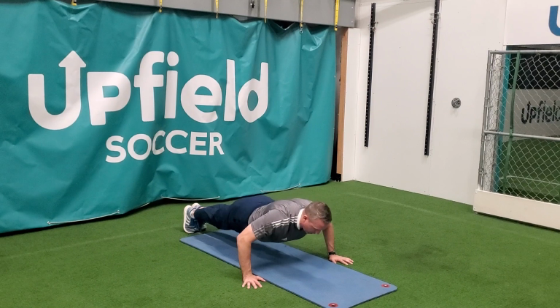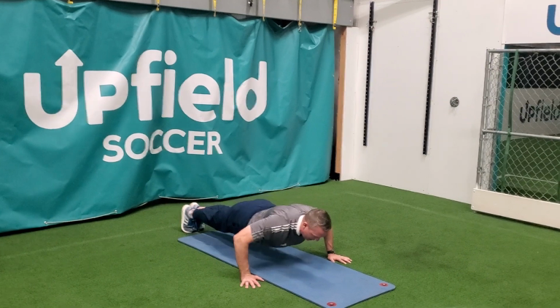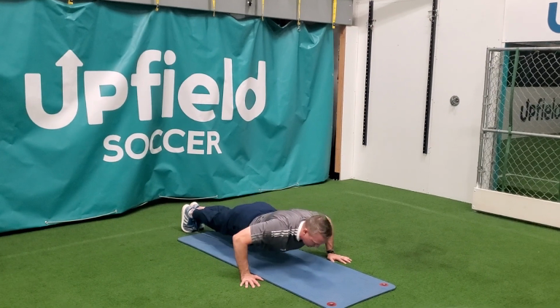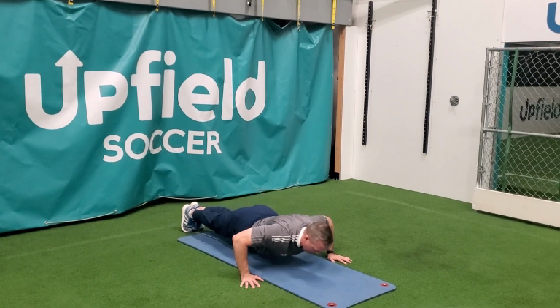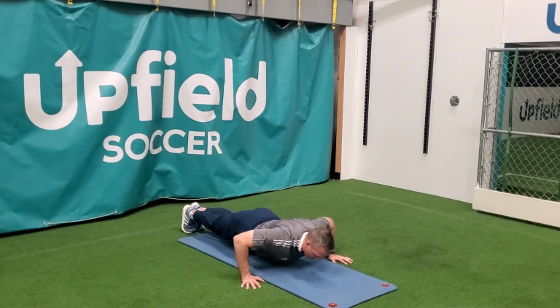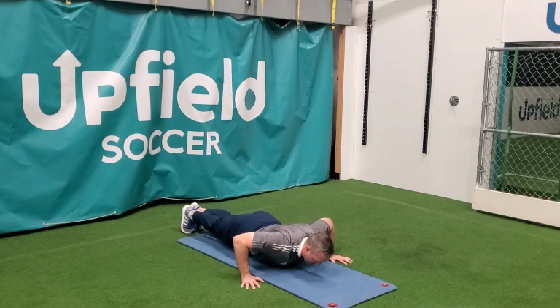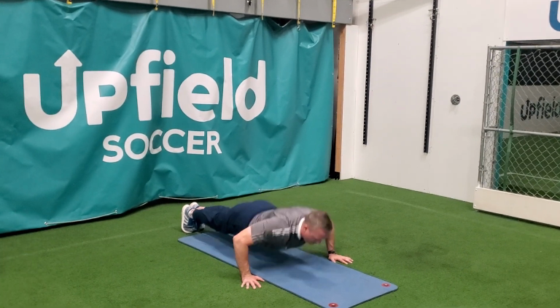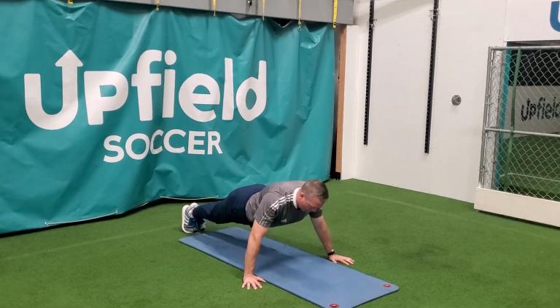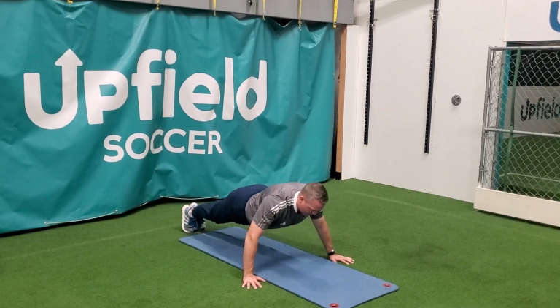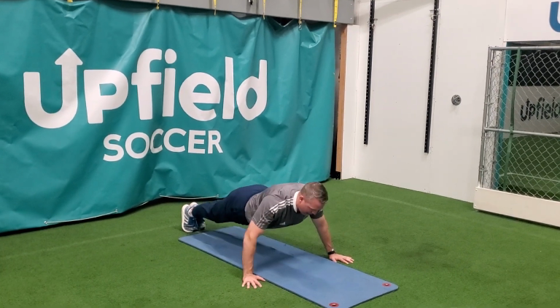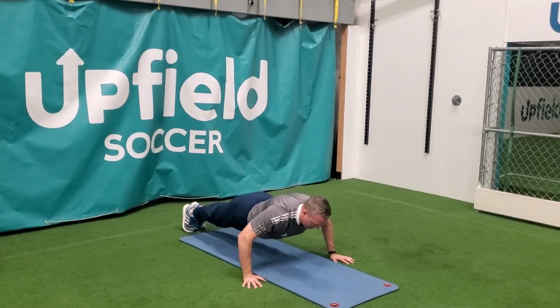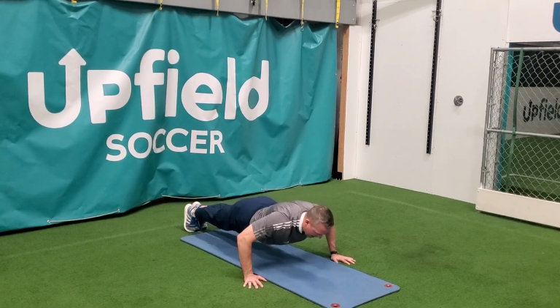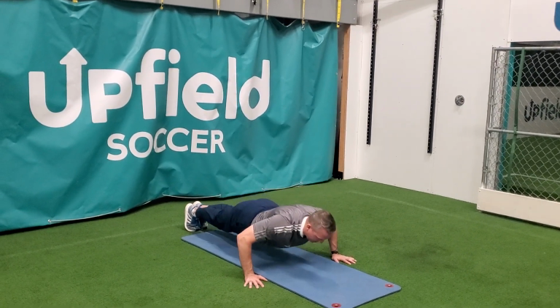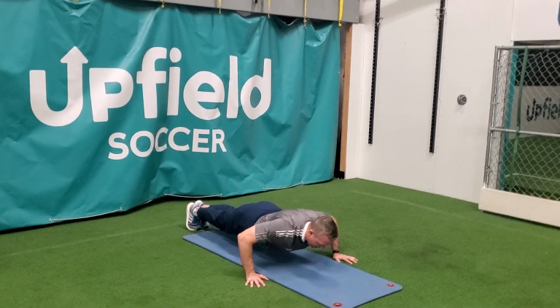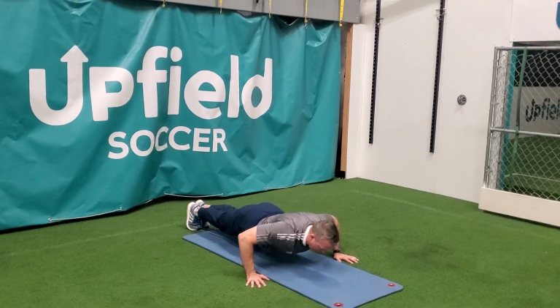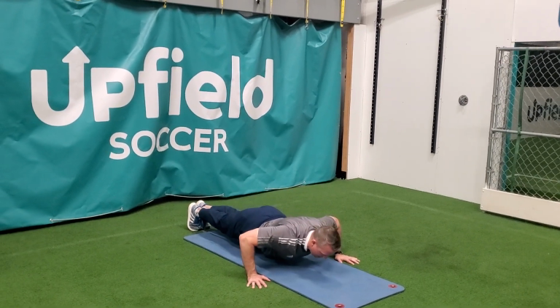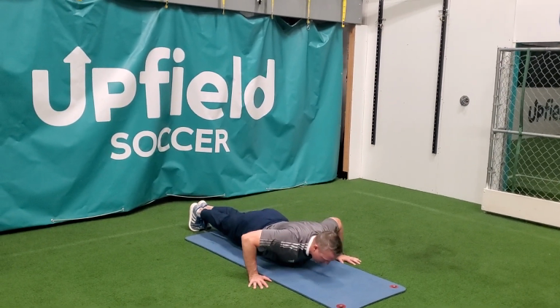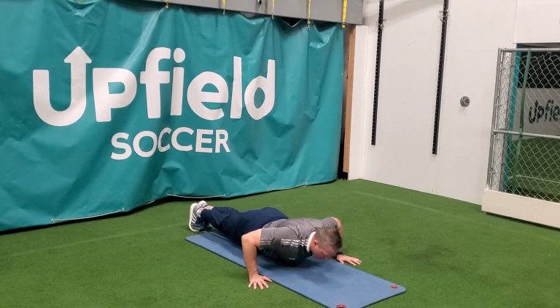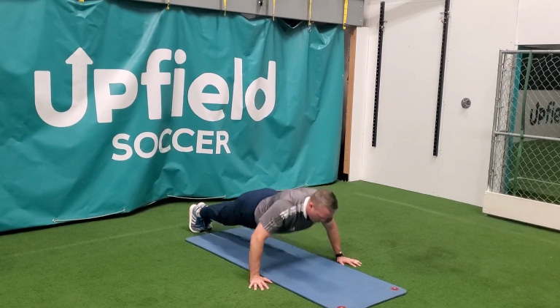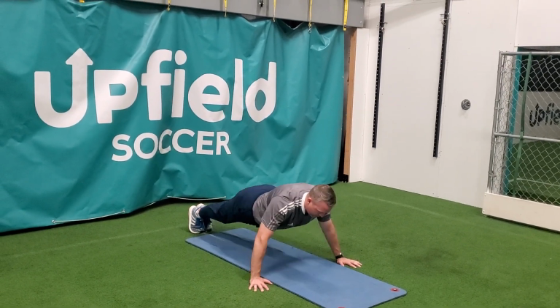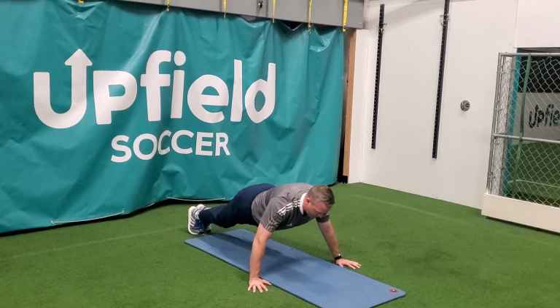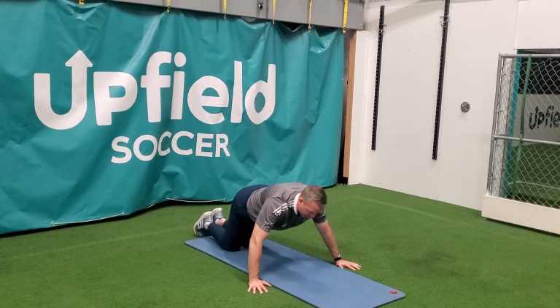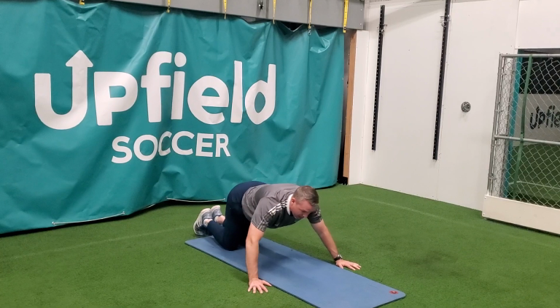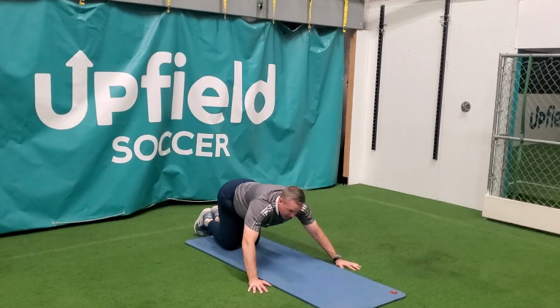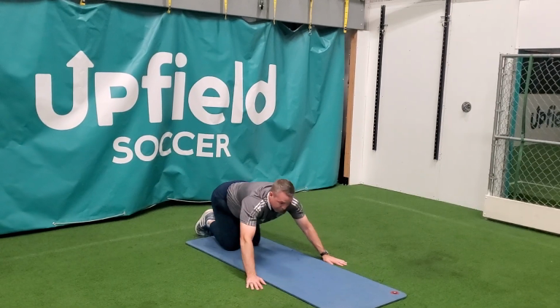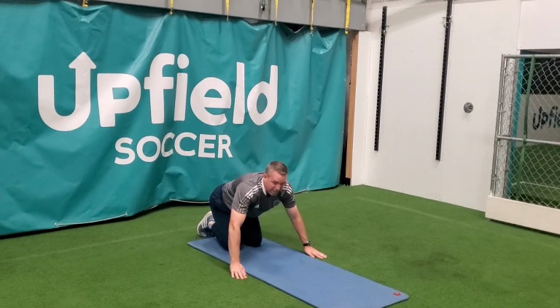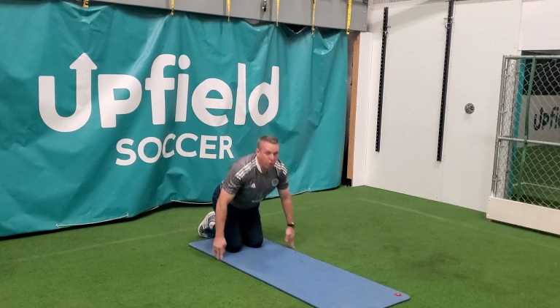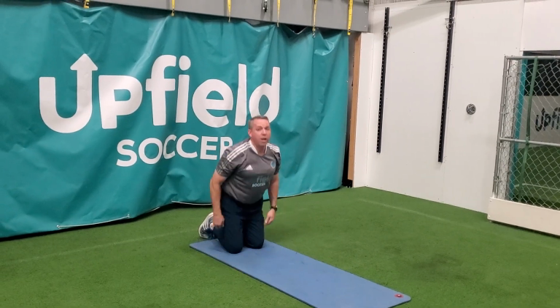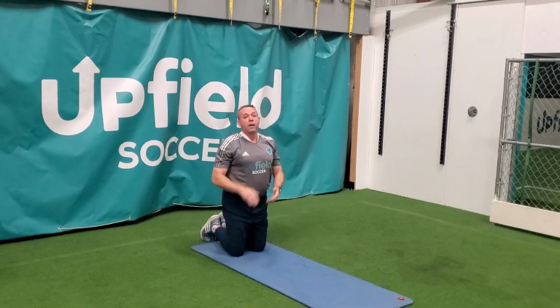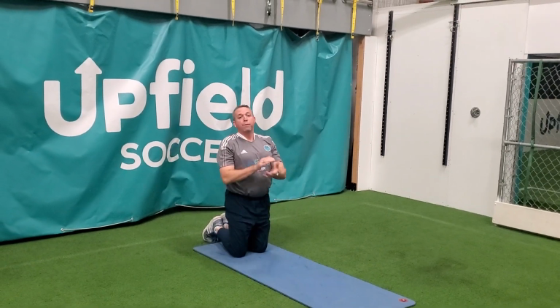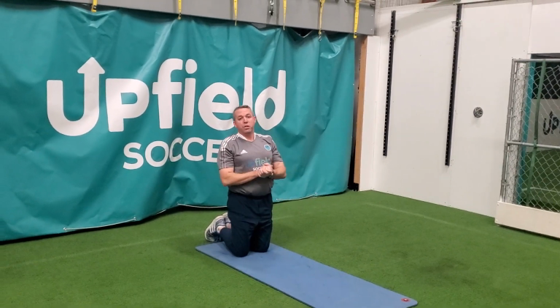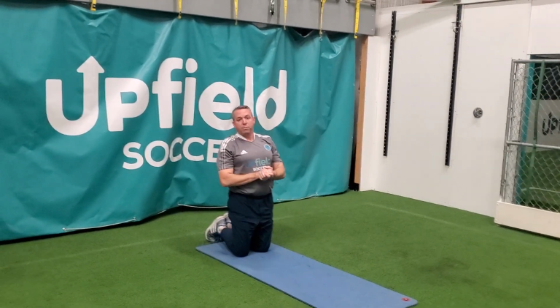Go down slow, one move up. Down slow, one move up. Practice your push-ups.